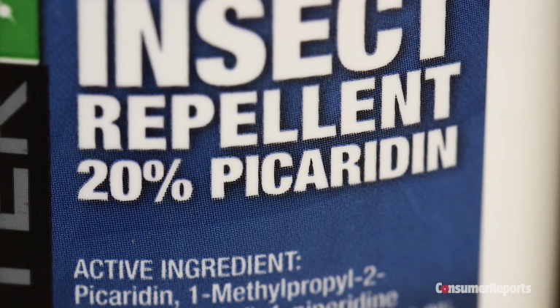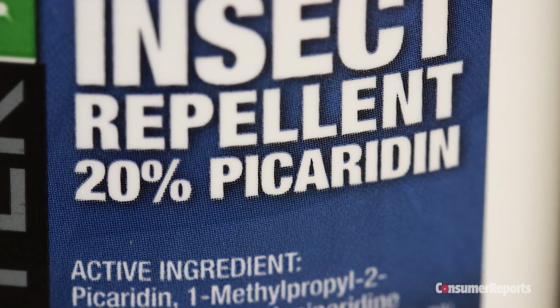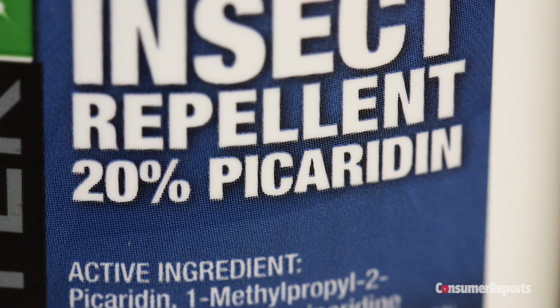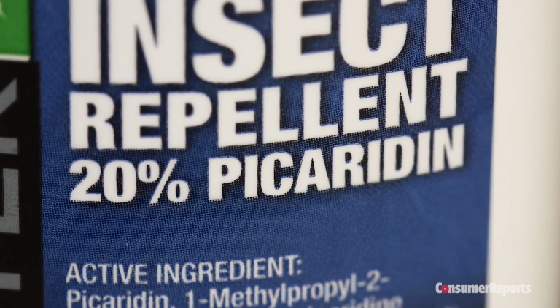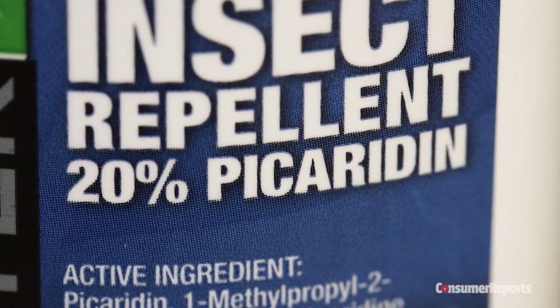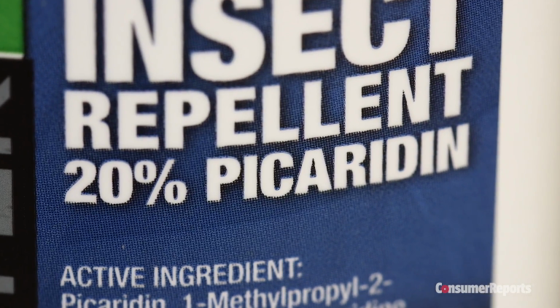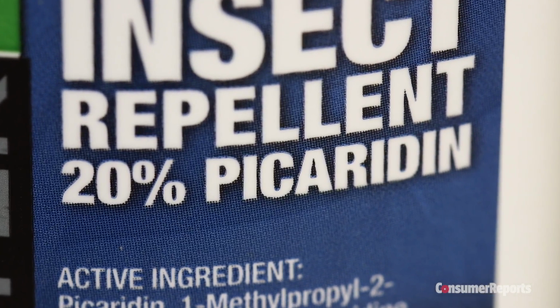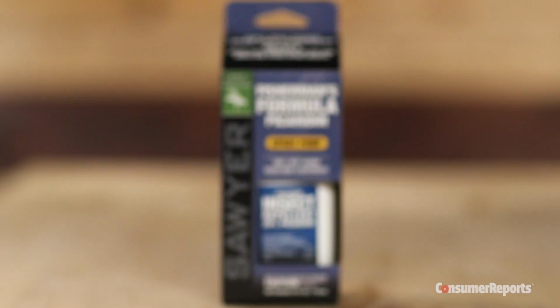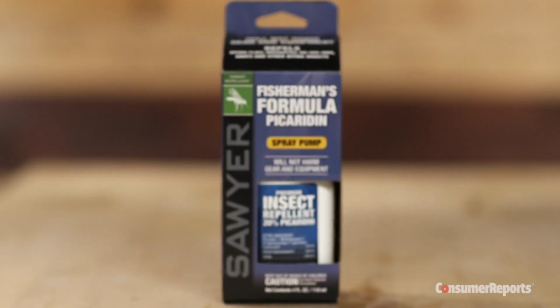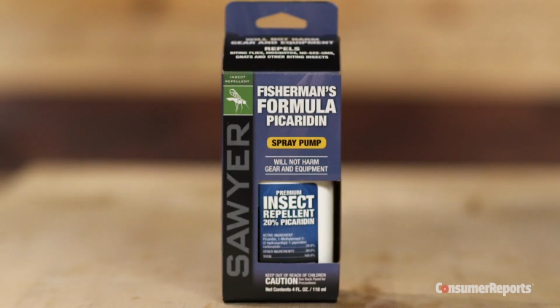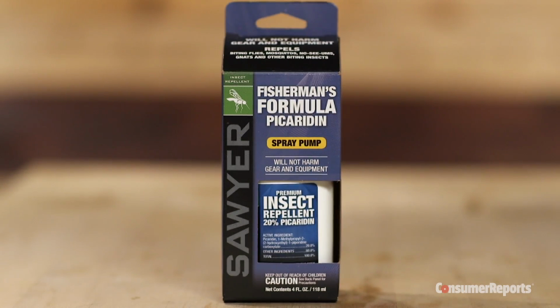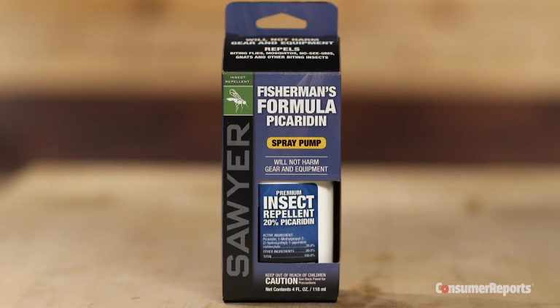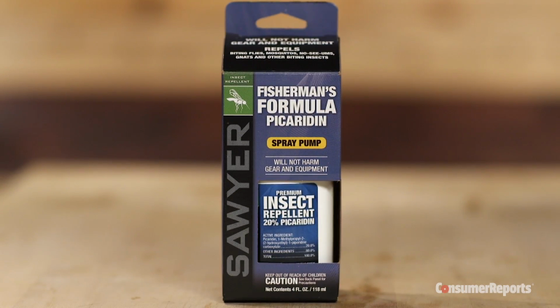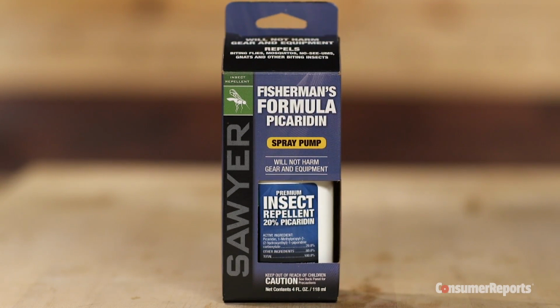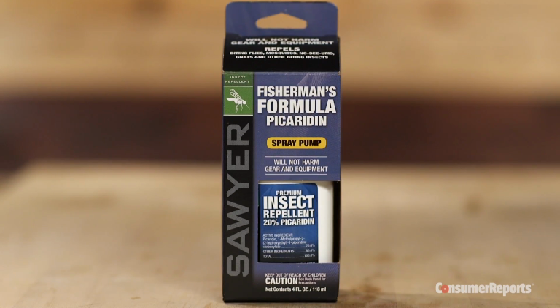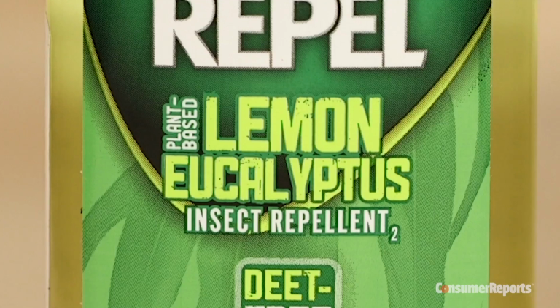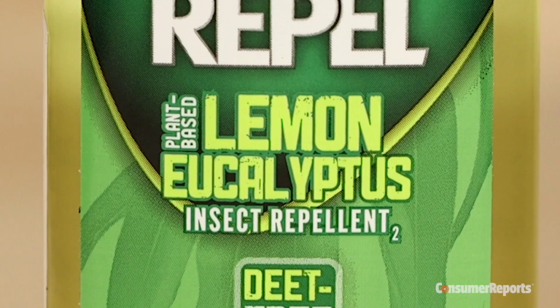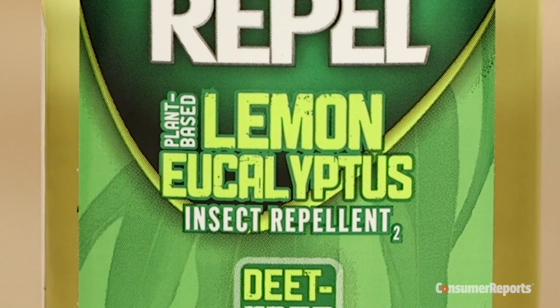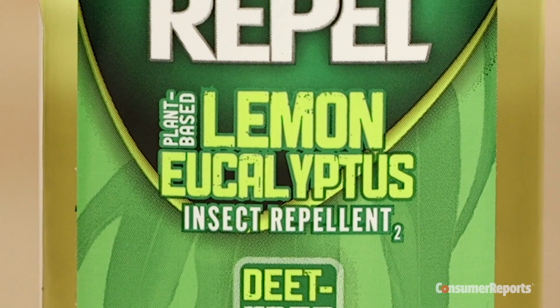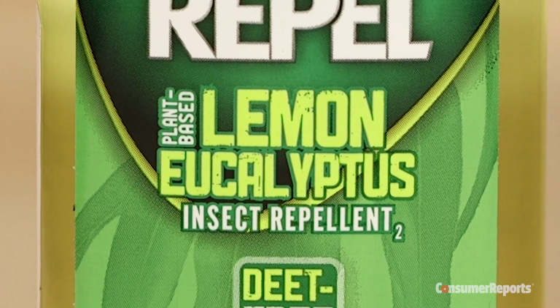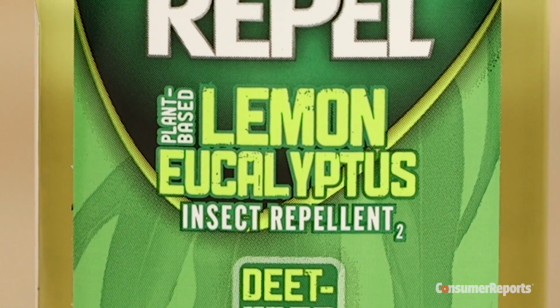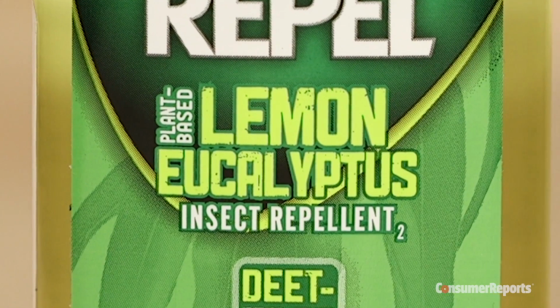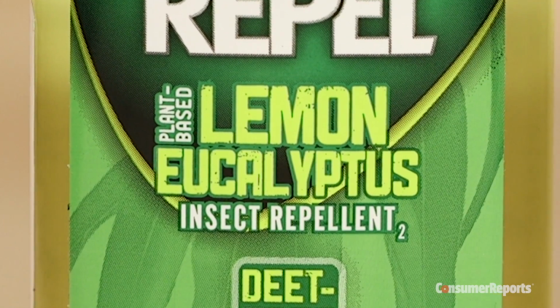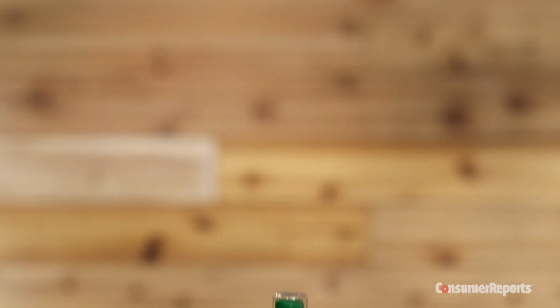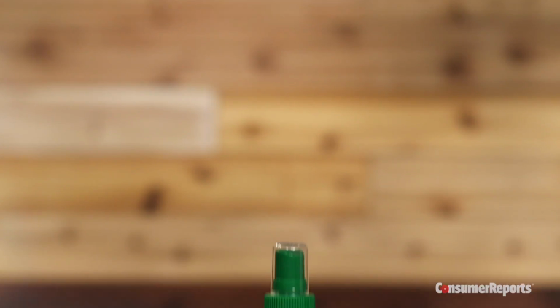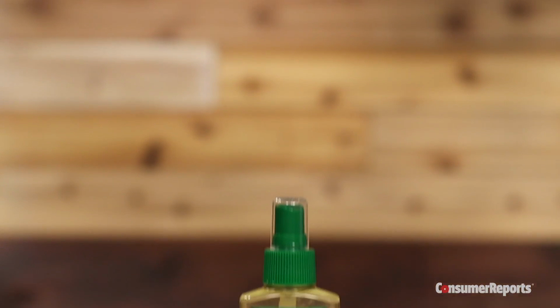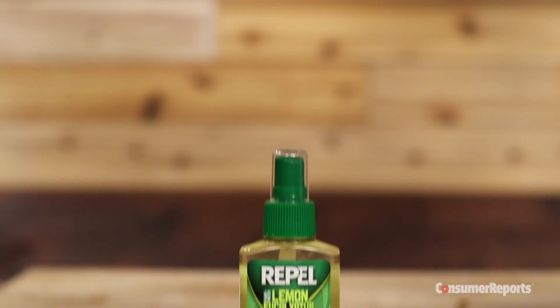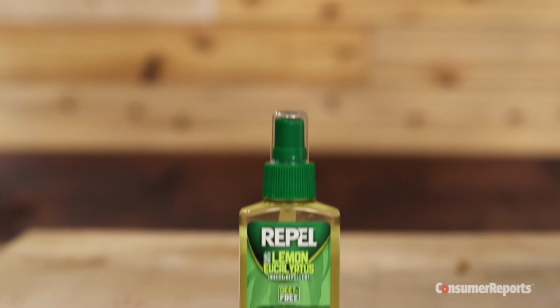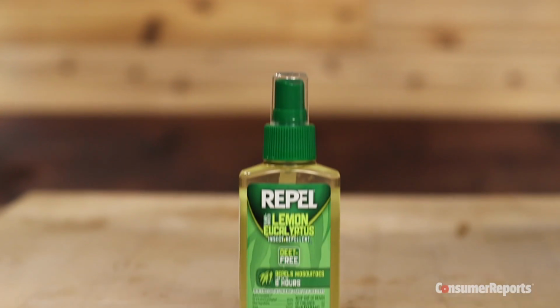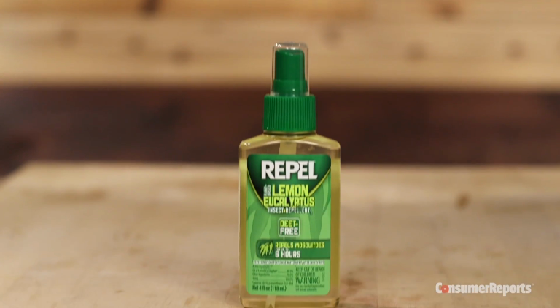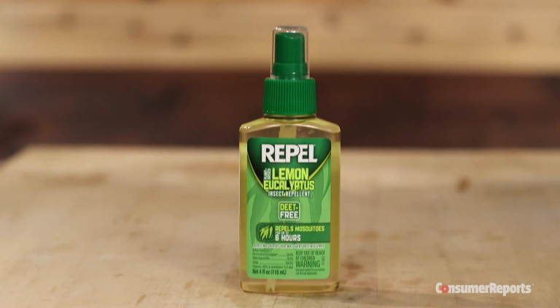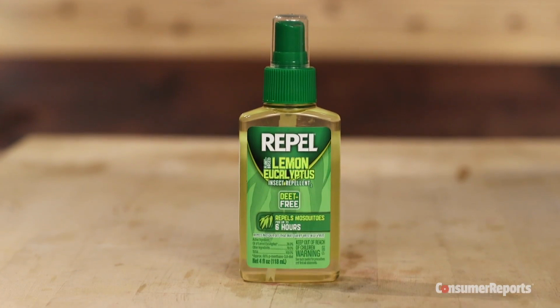Their ingredients: picaridin, found in our top pick Sawyer Fisherman's Formula, and oil of lemon eucalyptus, which is in Repel, our runner-up.